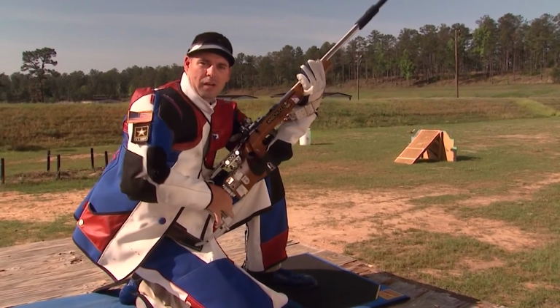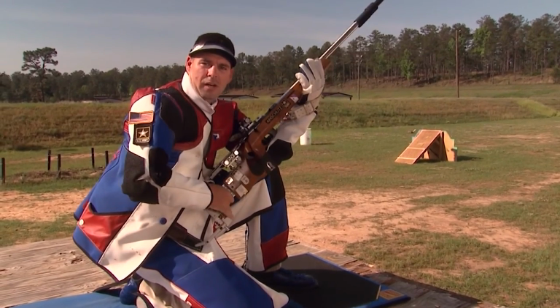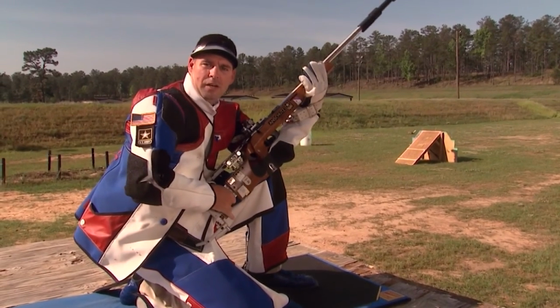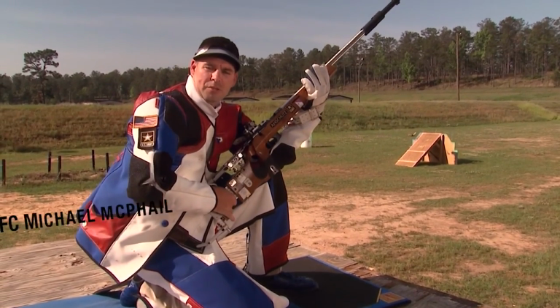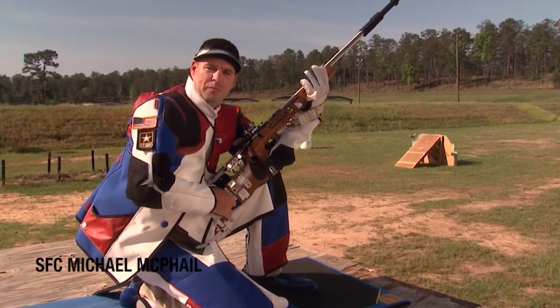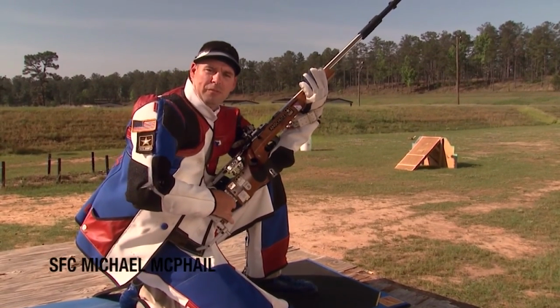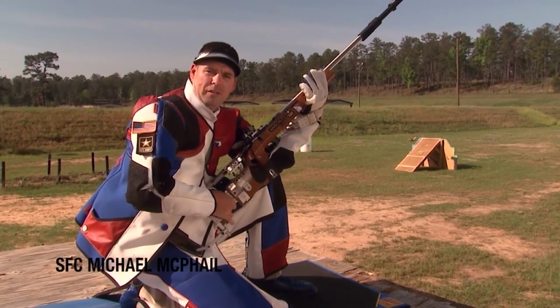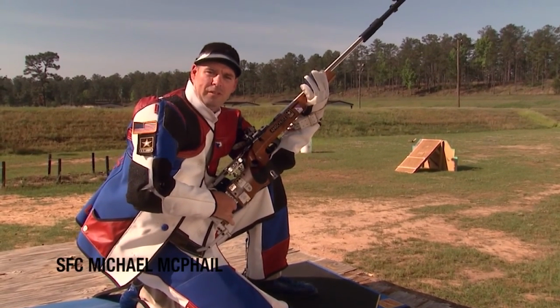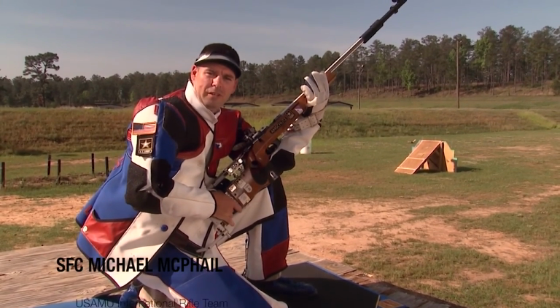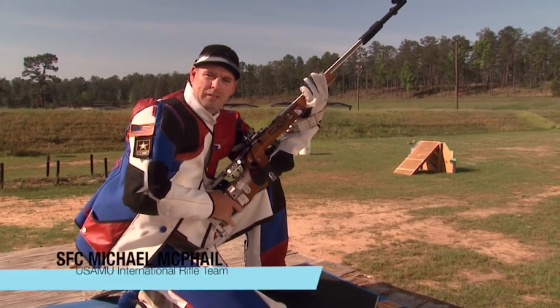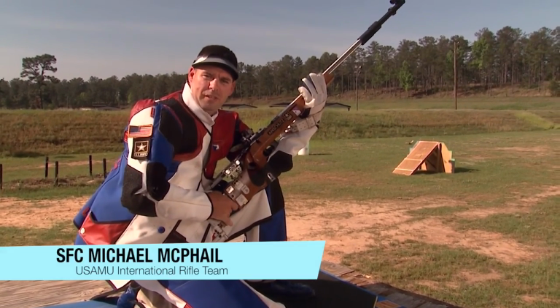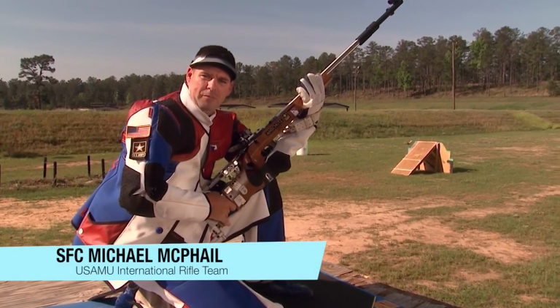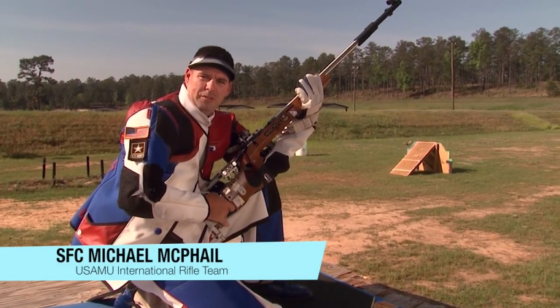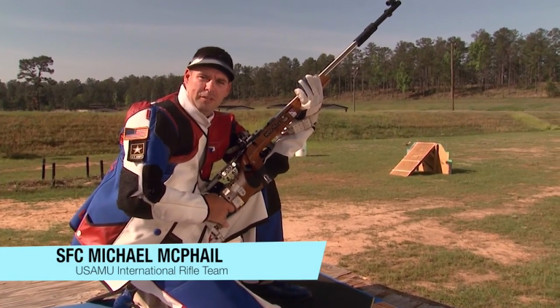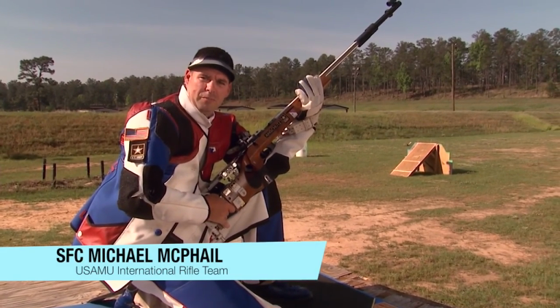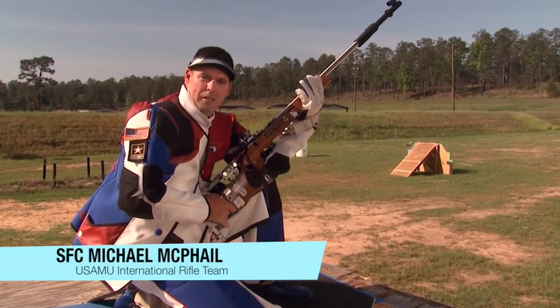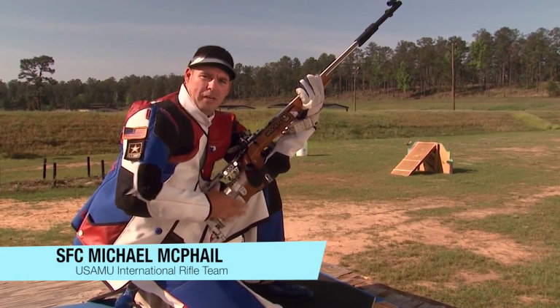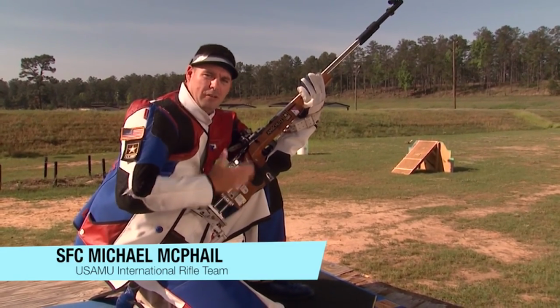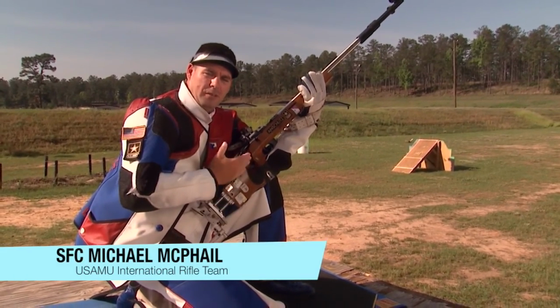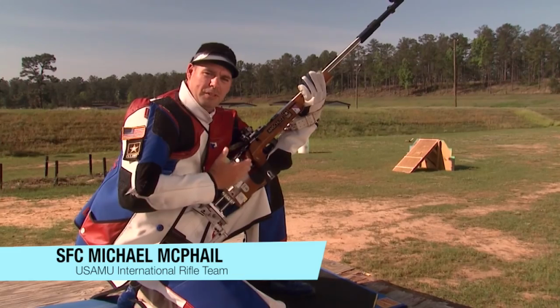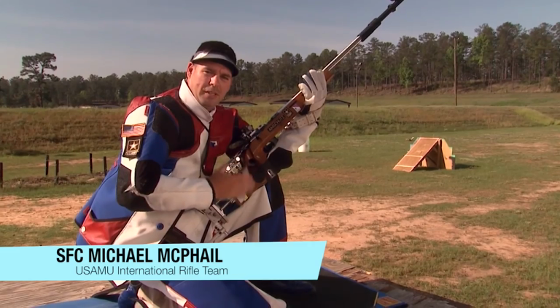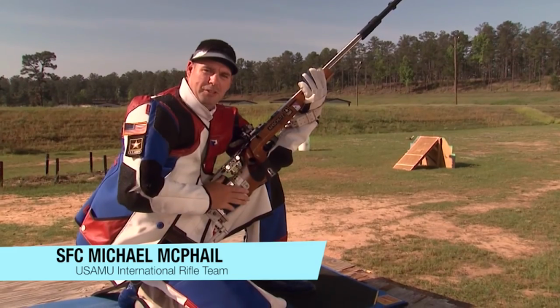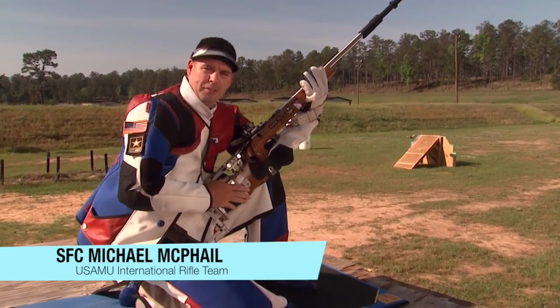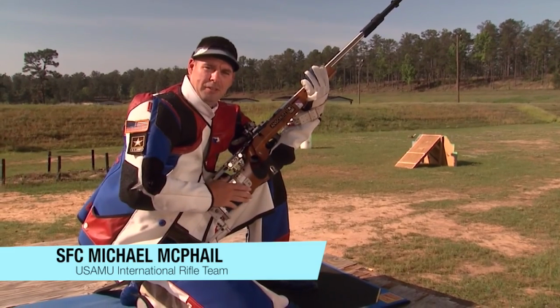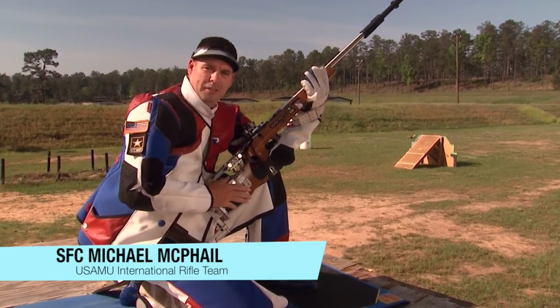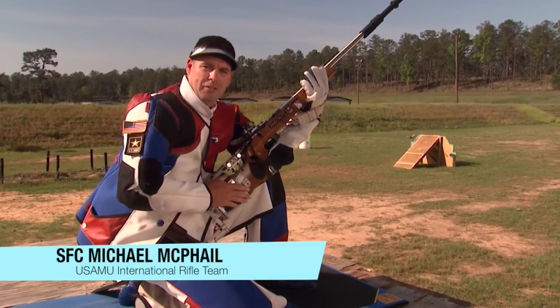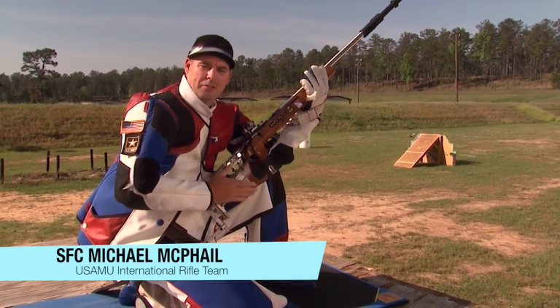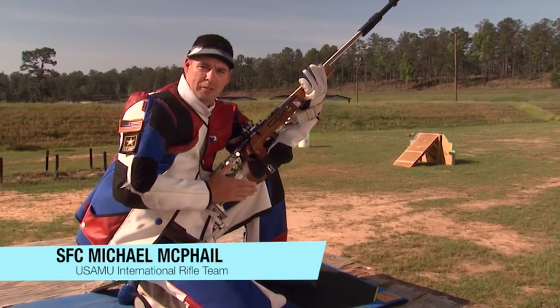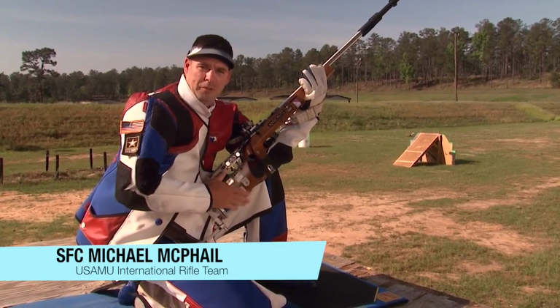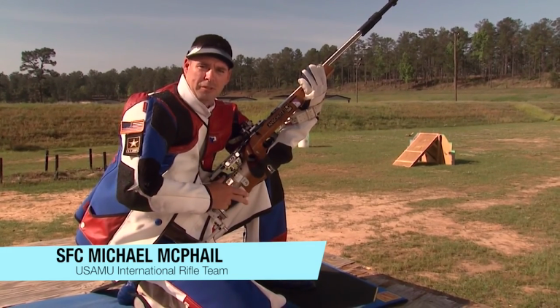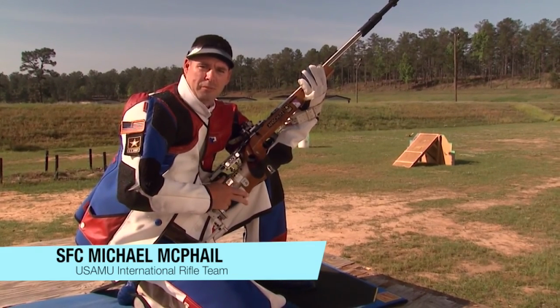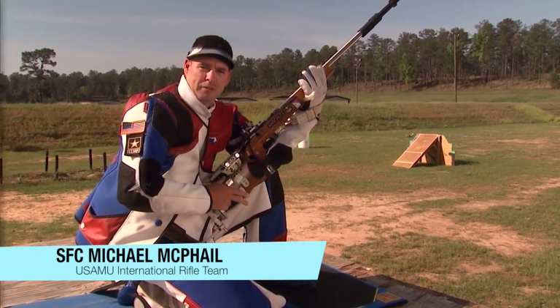Hi, I'm Sergeant McPhail, and today I'm going to talk to you about how Olympic style shooting can also help you in the deer woods.